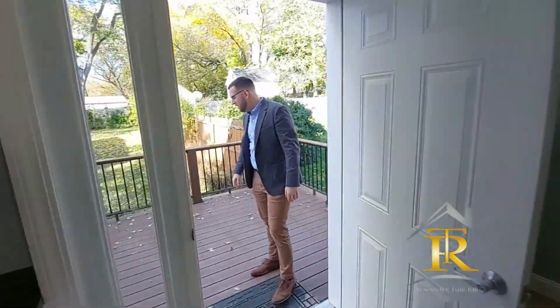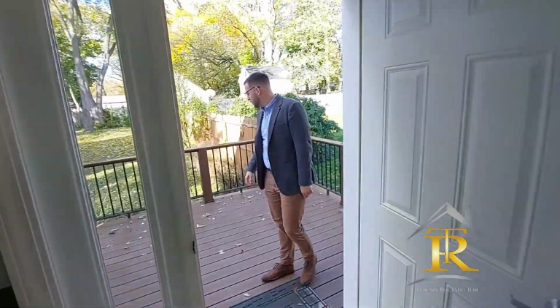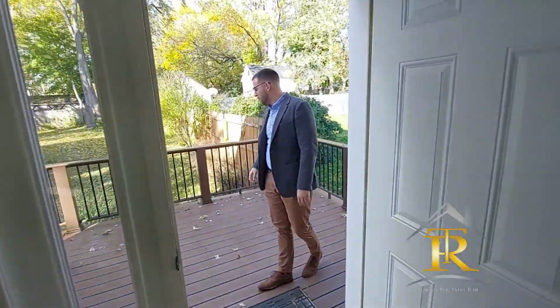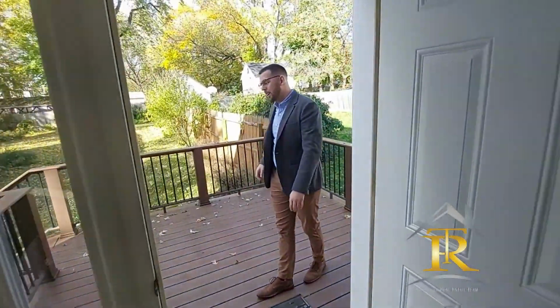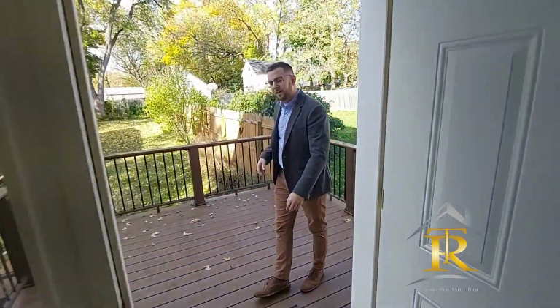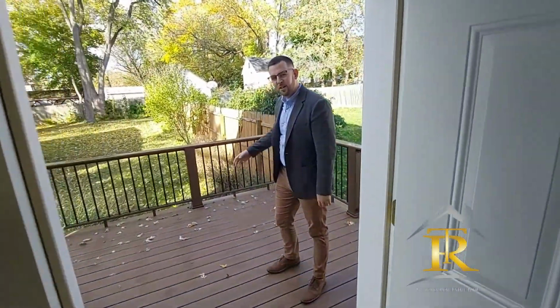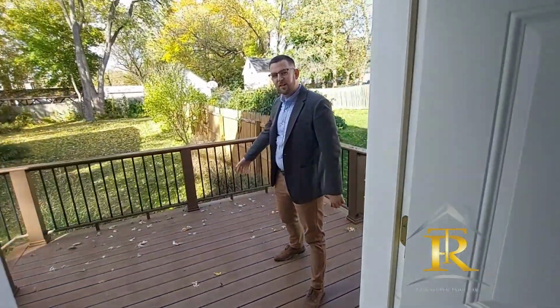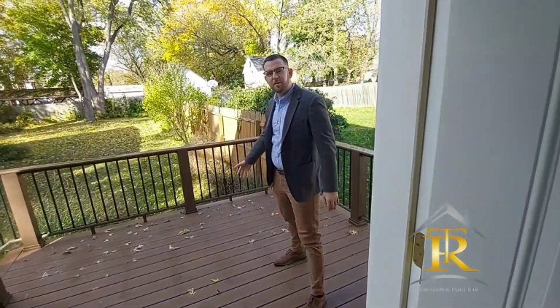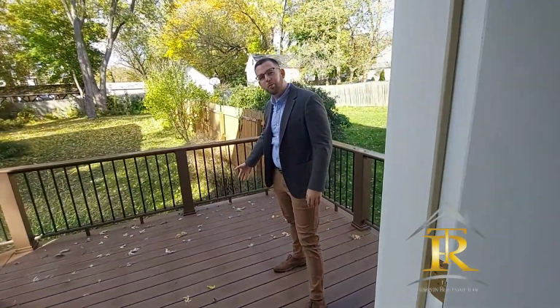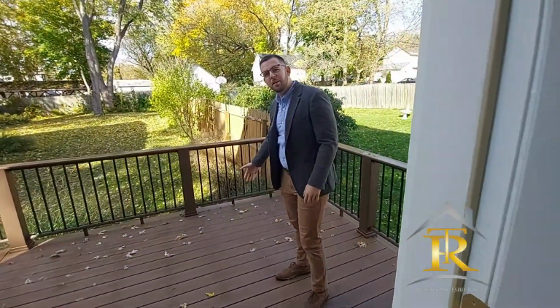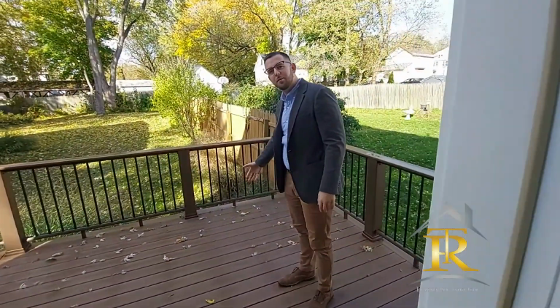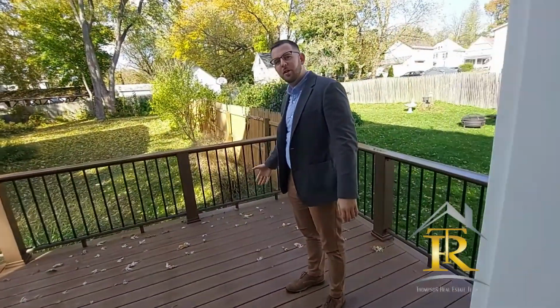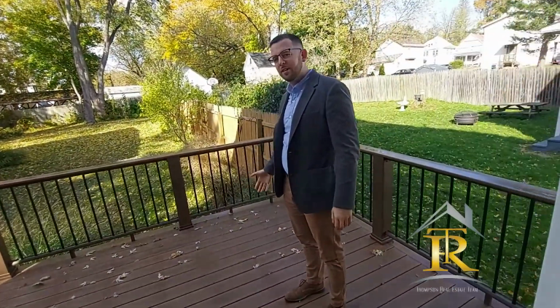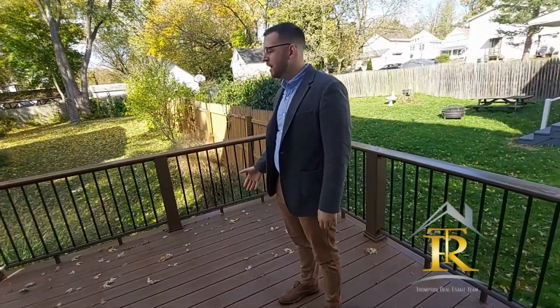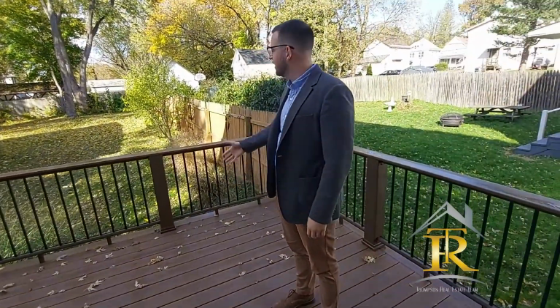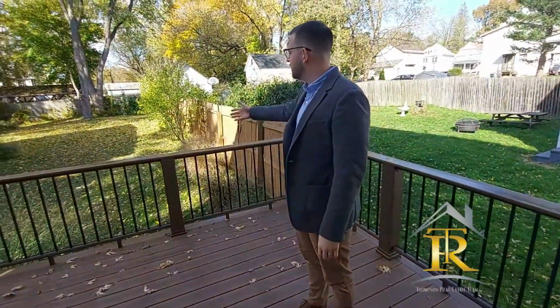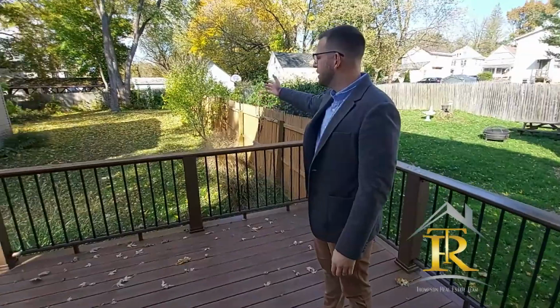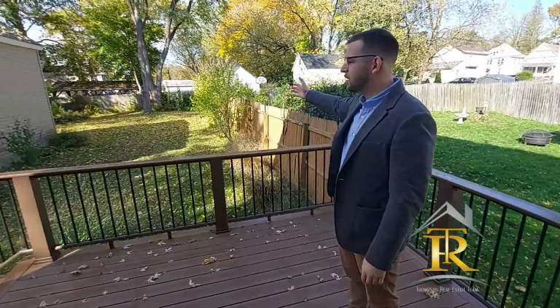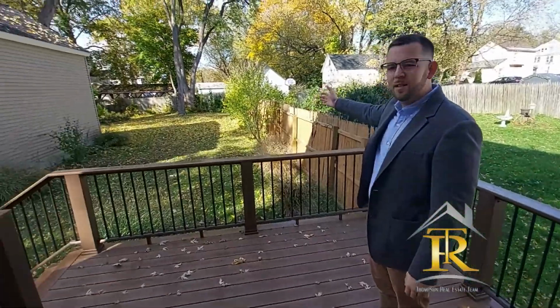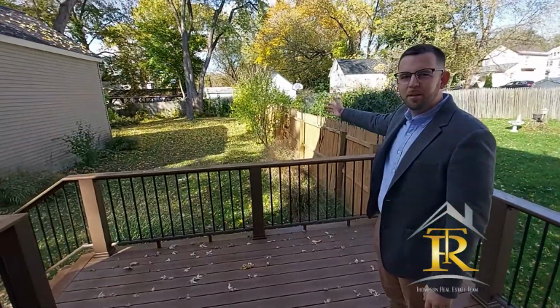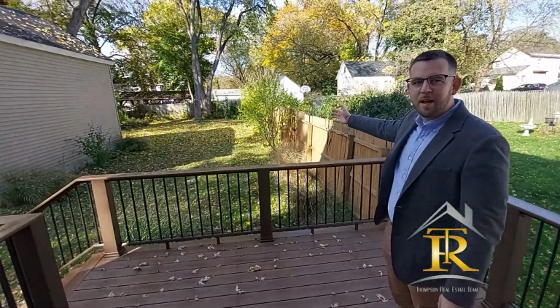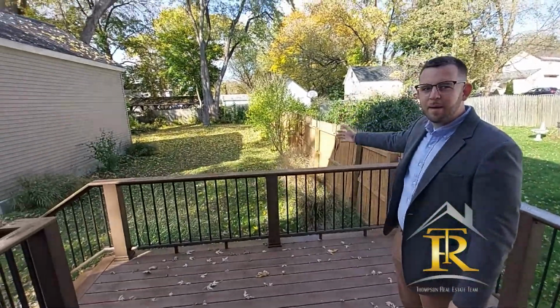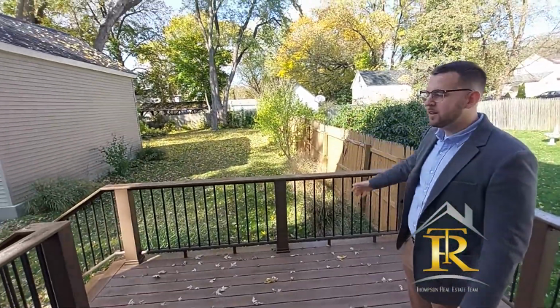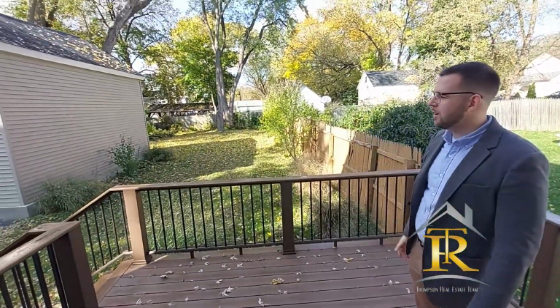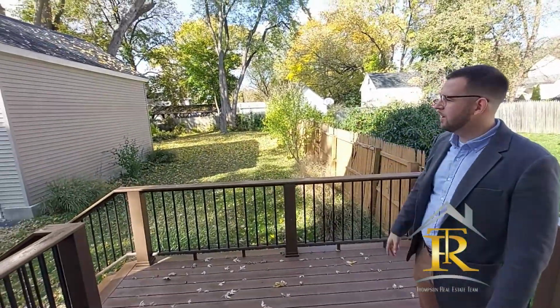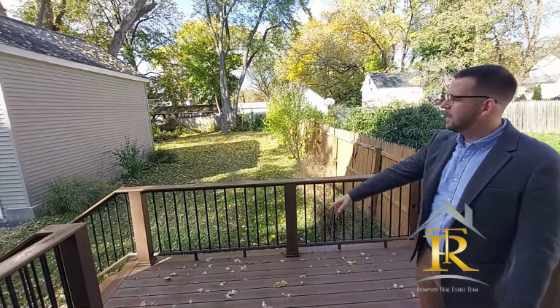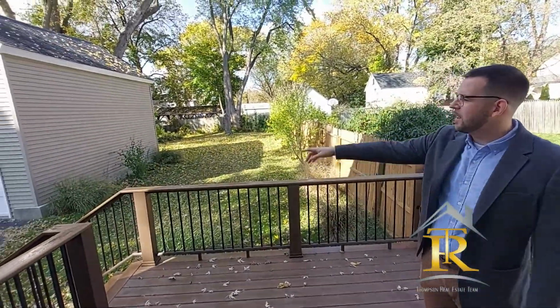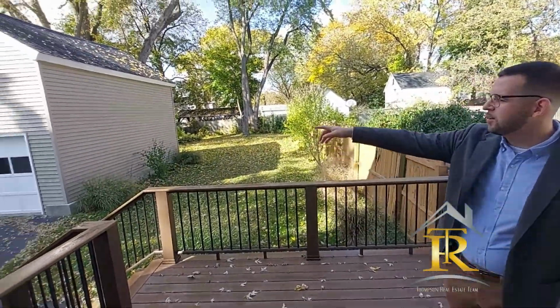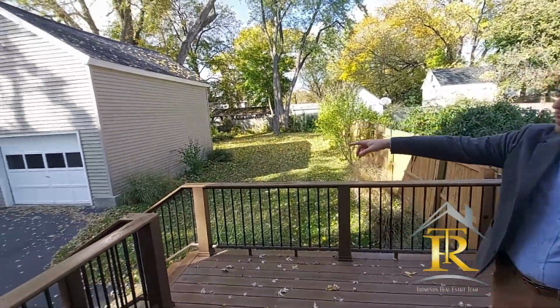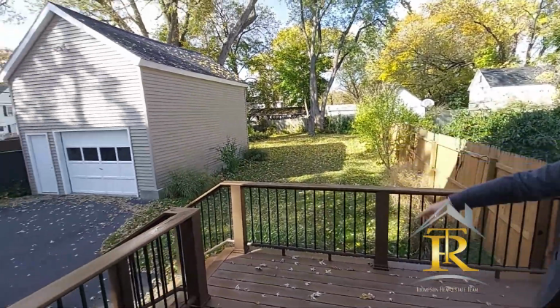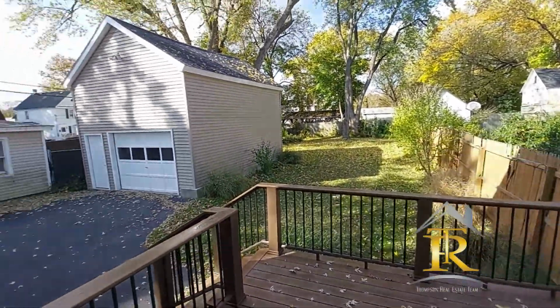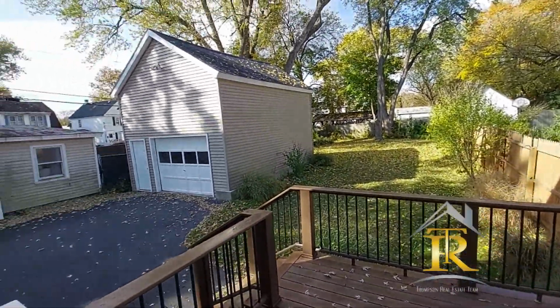Hey, check out this brand-new Trex deck back in this big, deep backyard and the oversized garage.